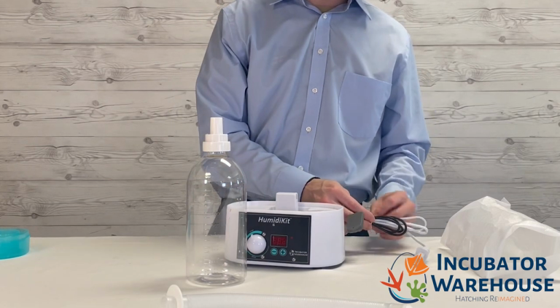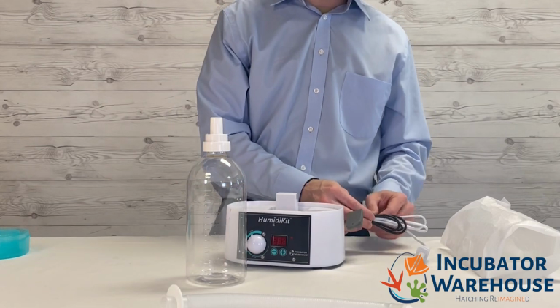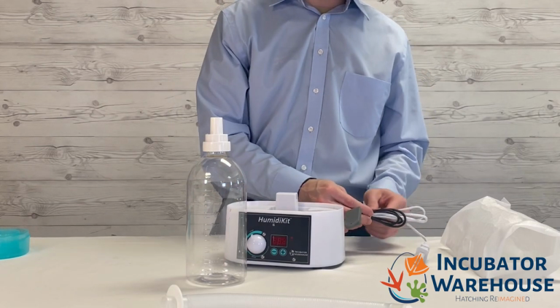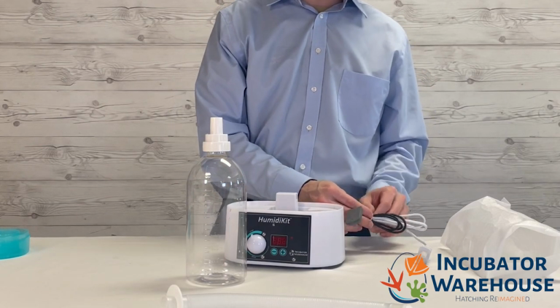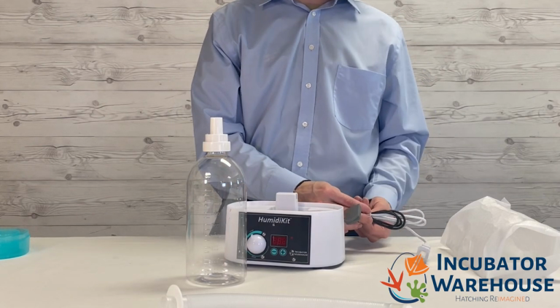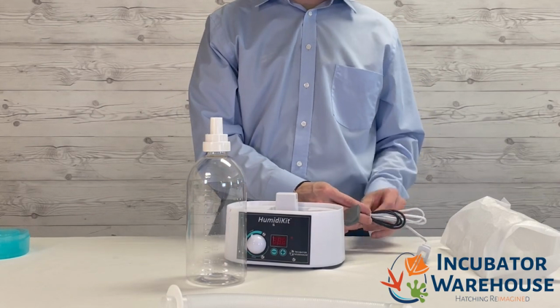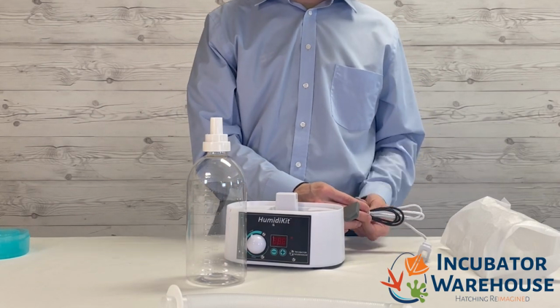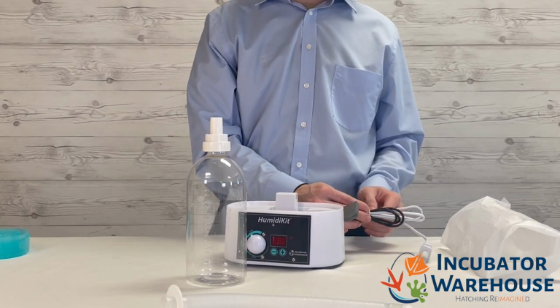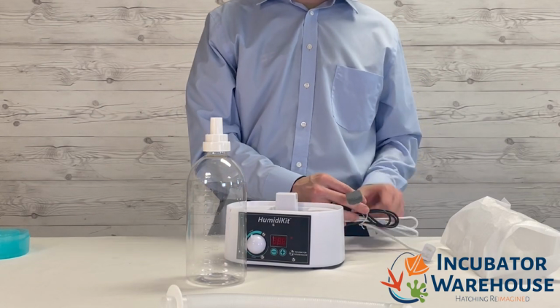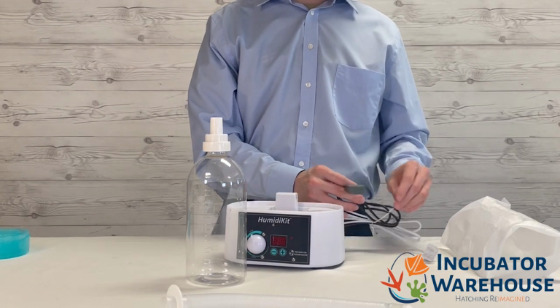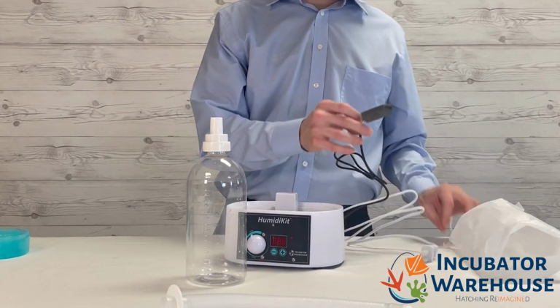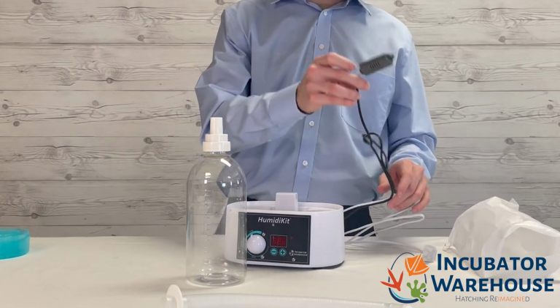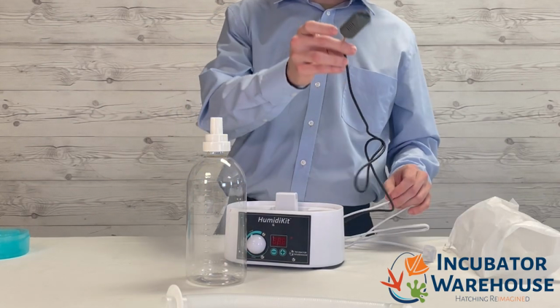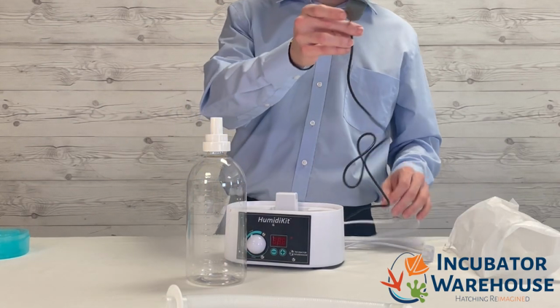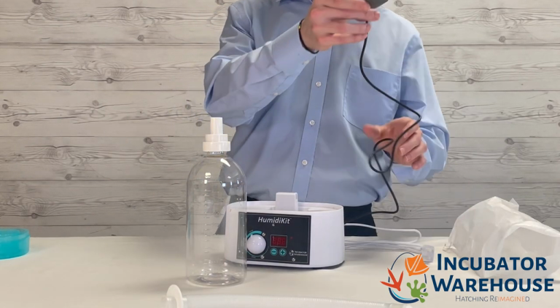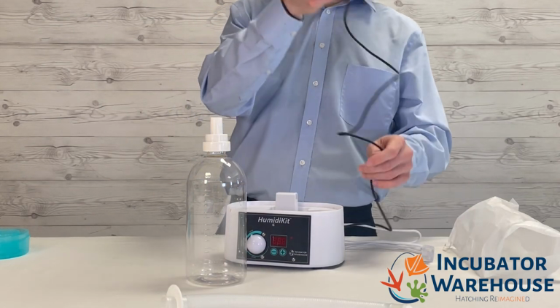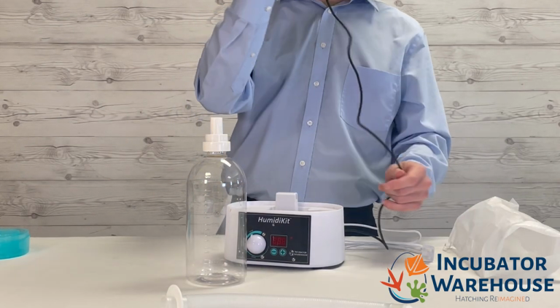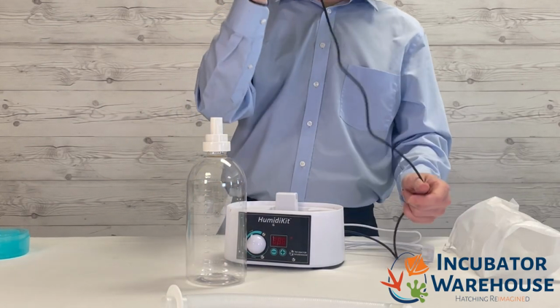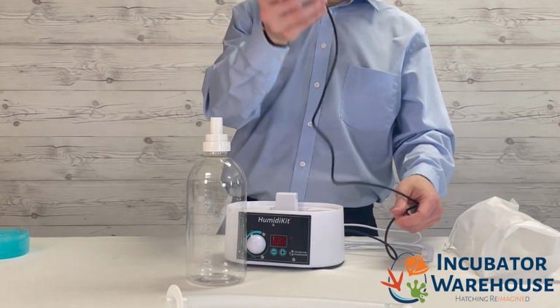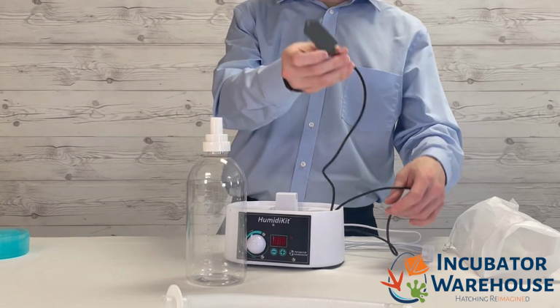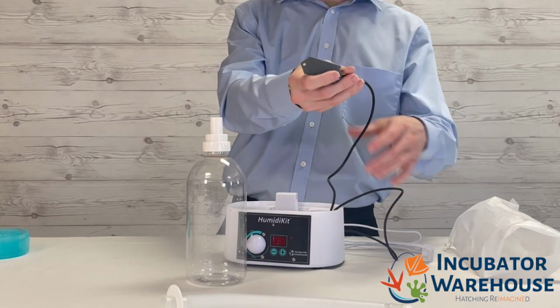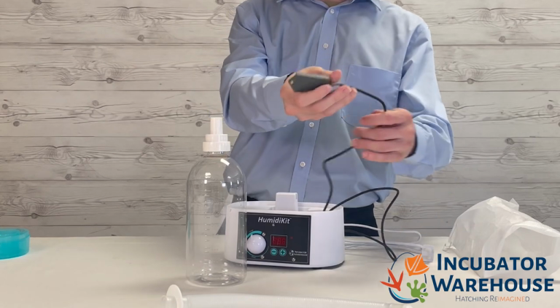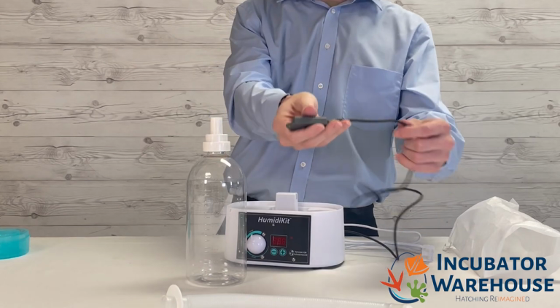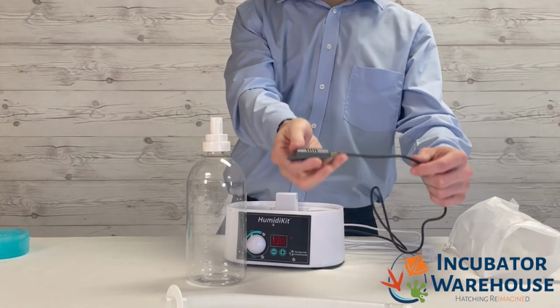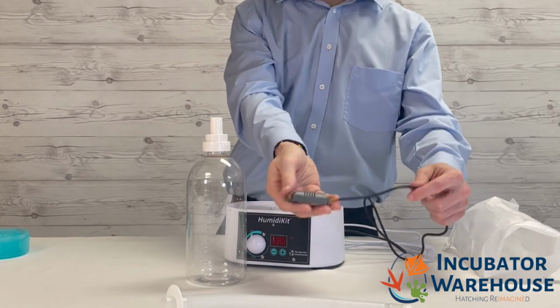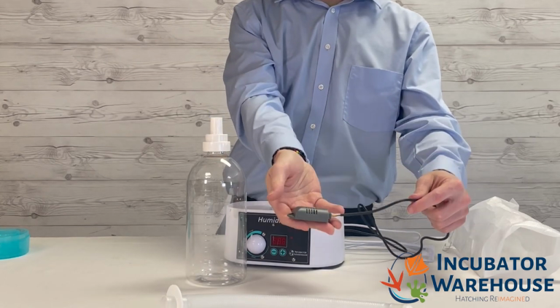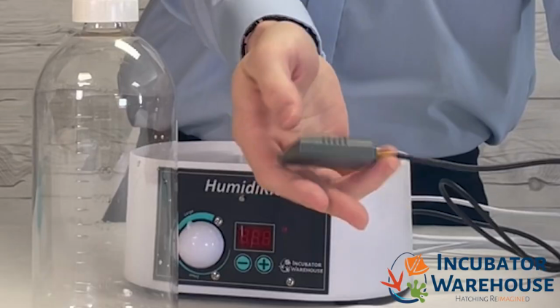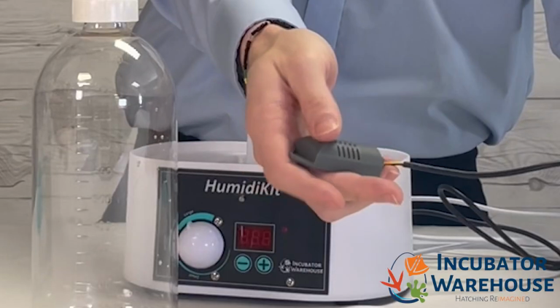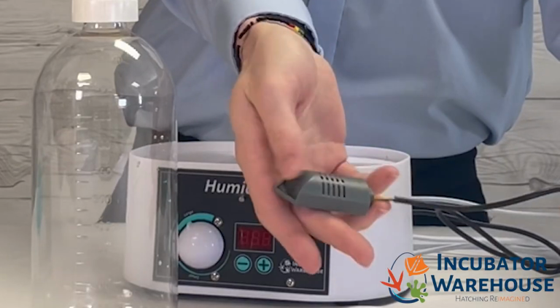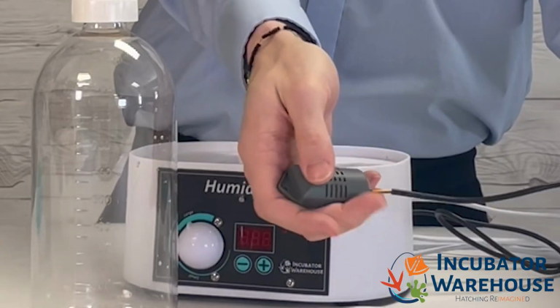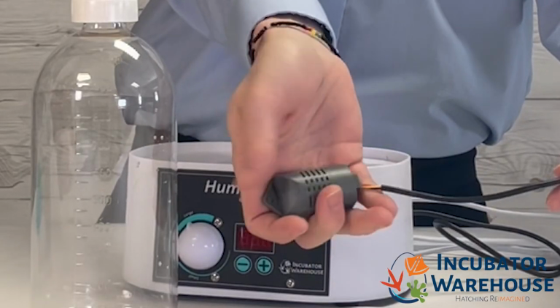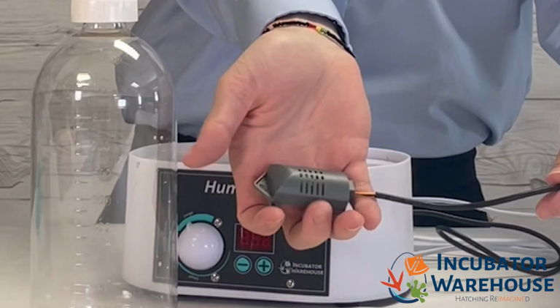This is the atomizer which creates the mist to increase humidity. Finally we have the Hygrostat and humidity sensor. This part of the Humidikit measures humidity and tells the humidifier when to turn on.